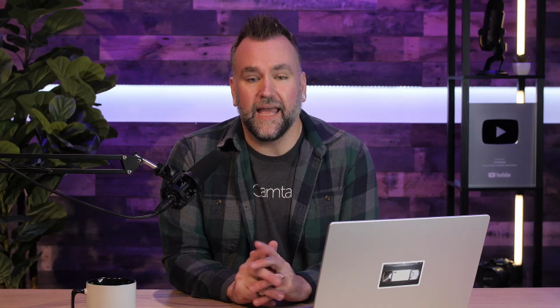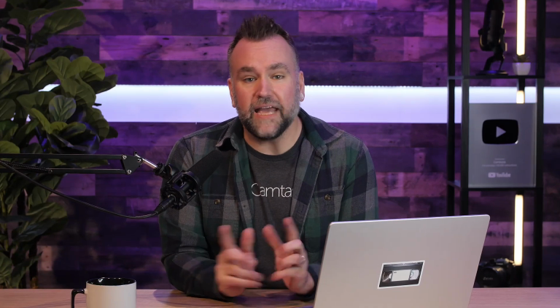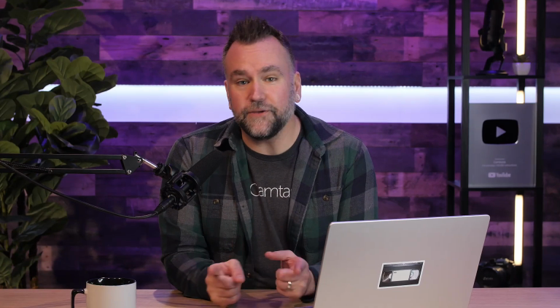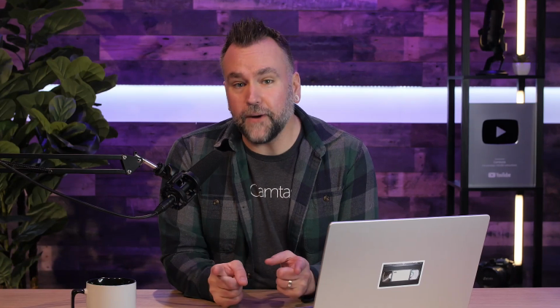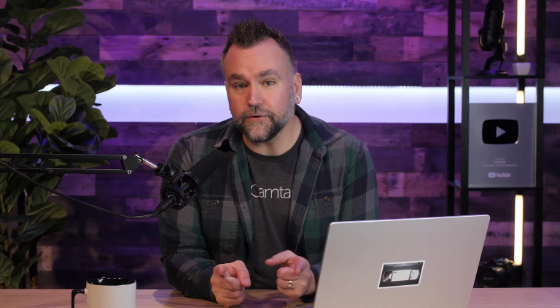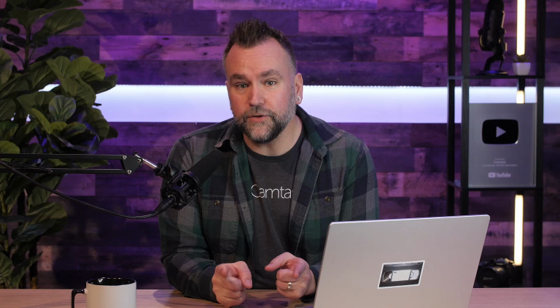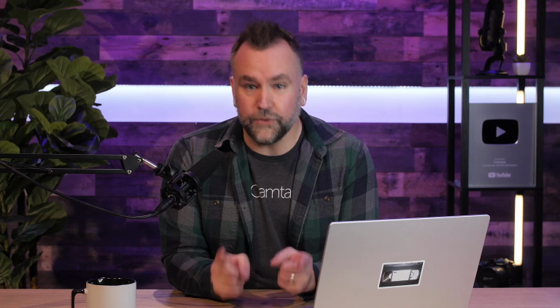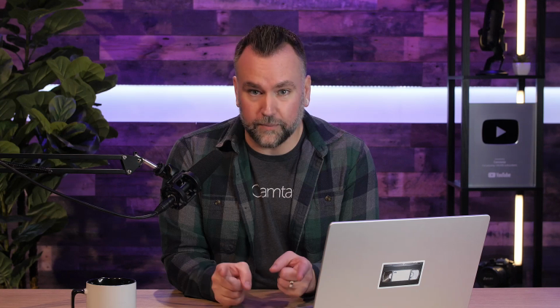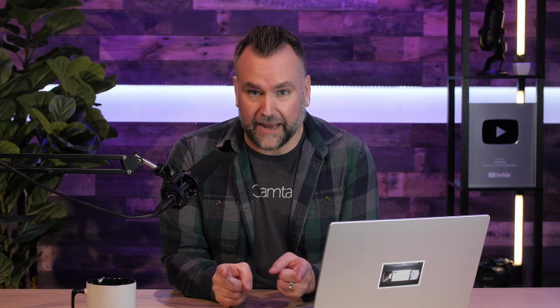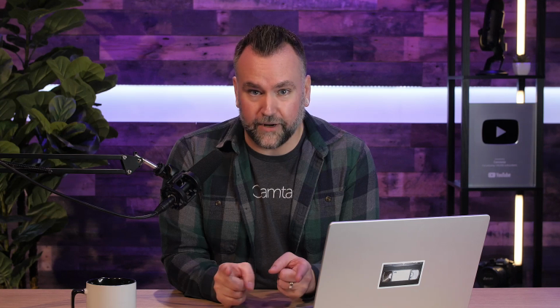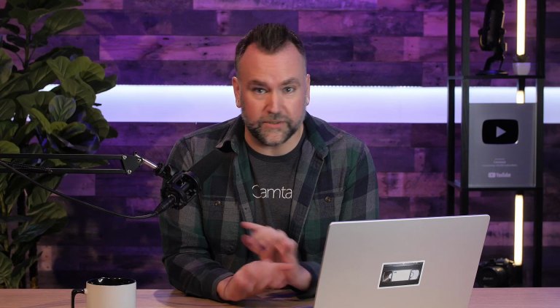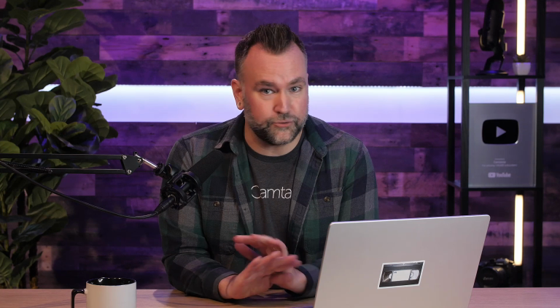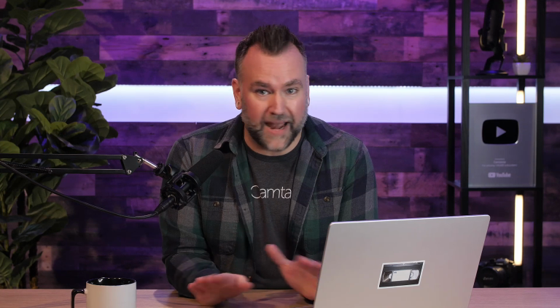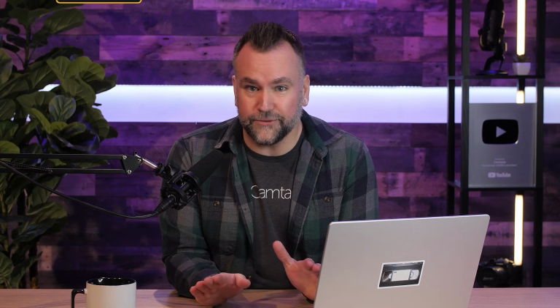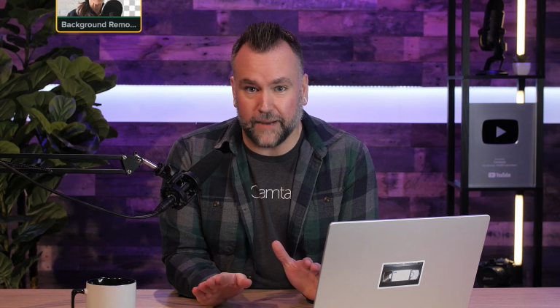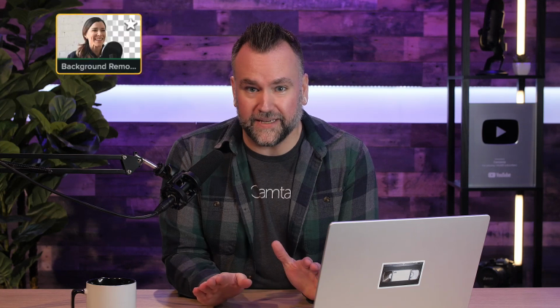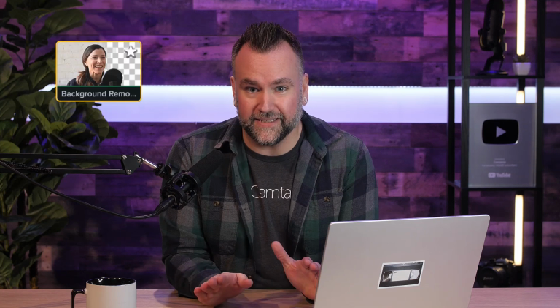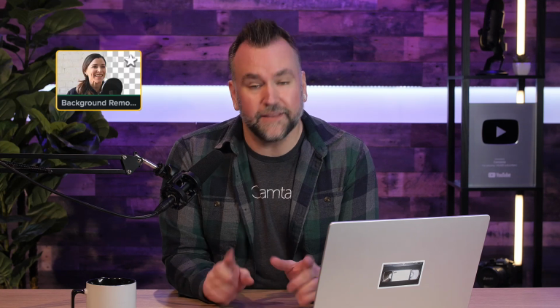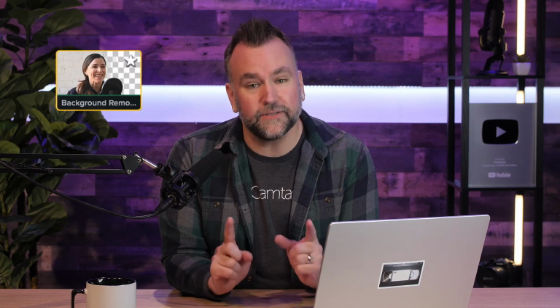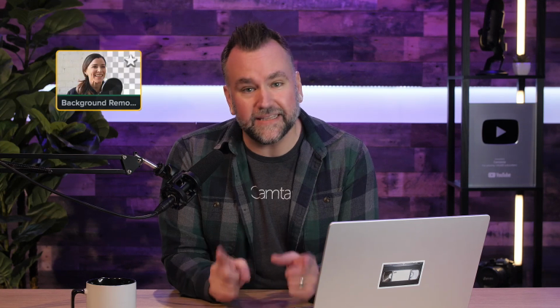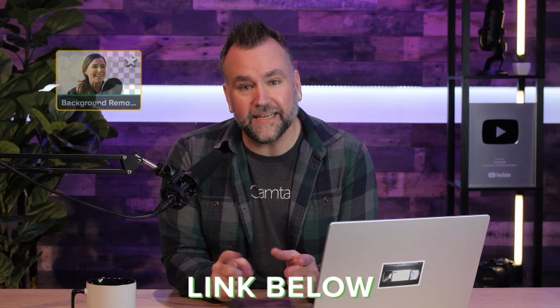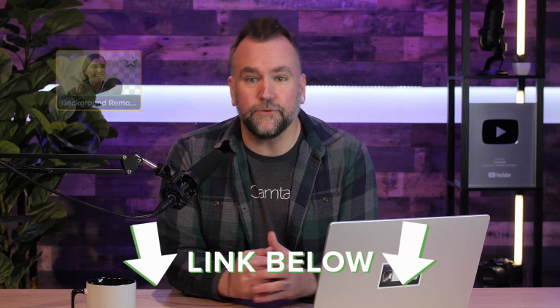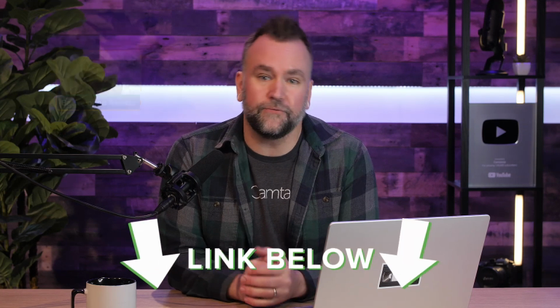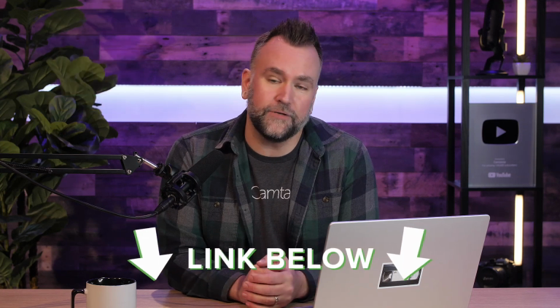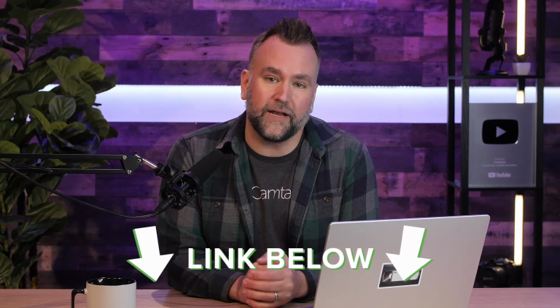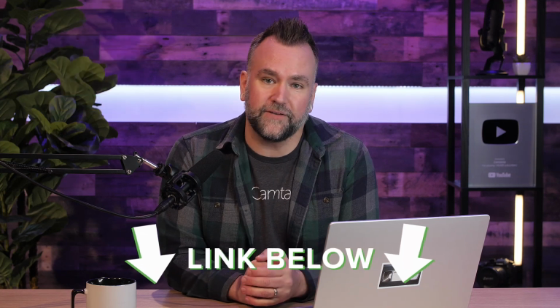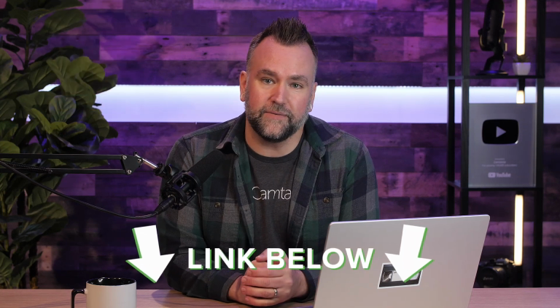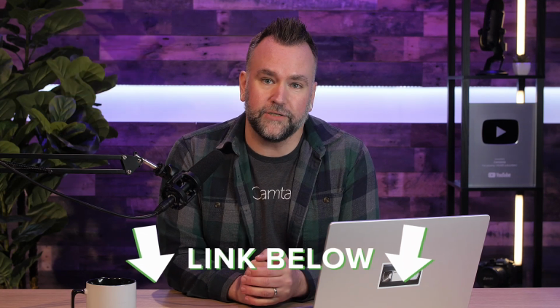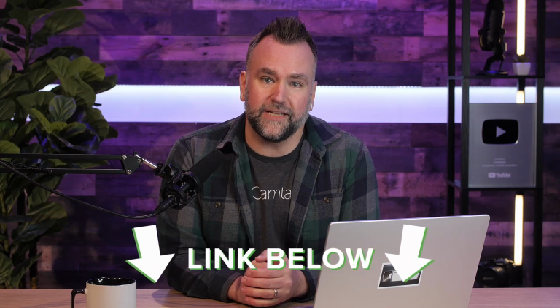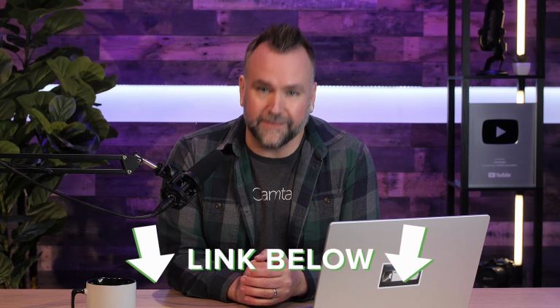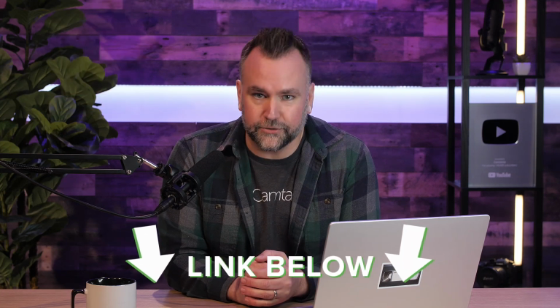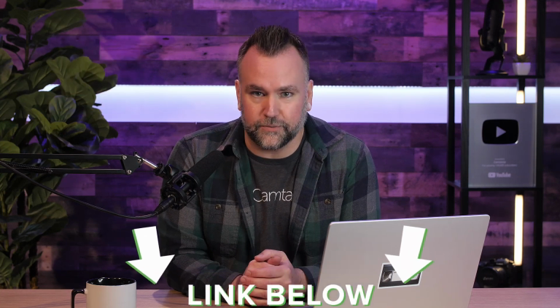If you want to remove your background with drag and drop ease, there's a link to a free trial of Camtasia in the description.